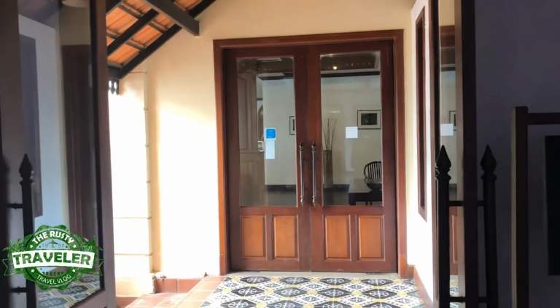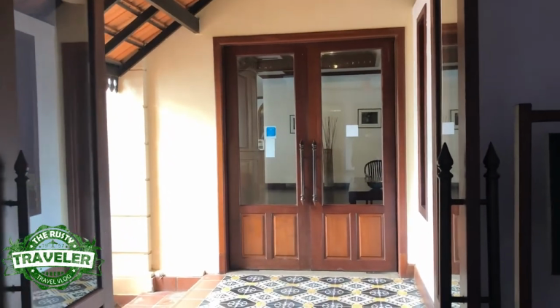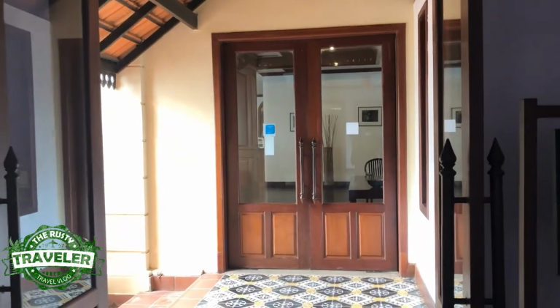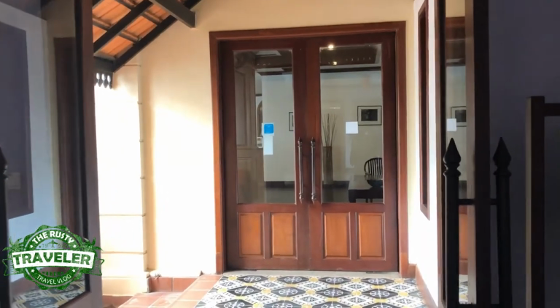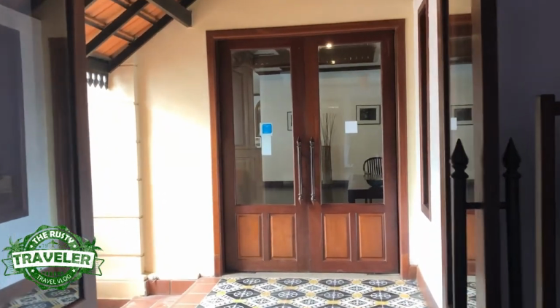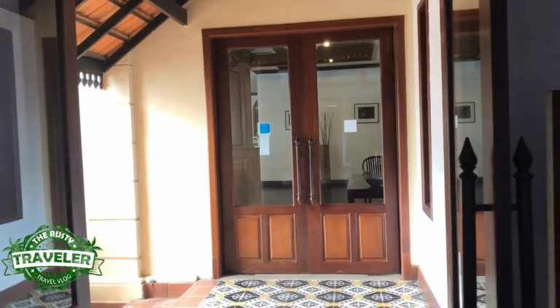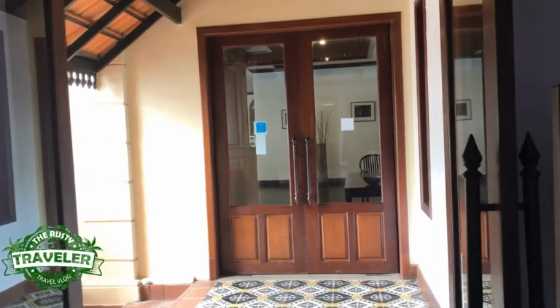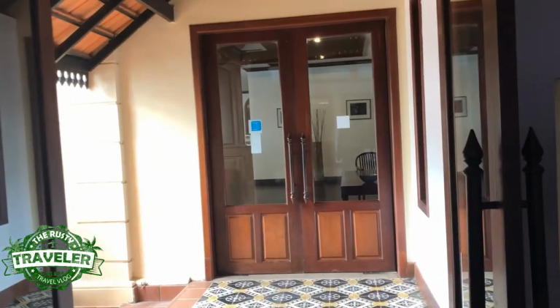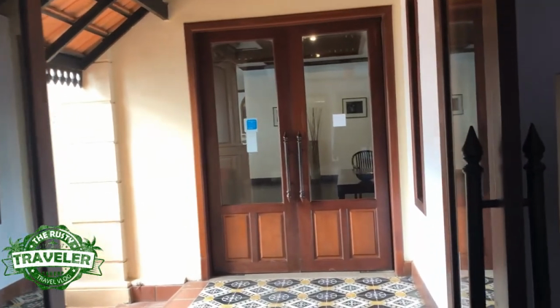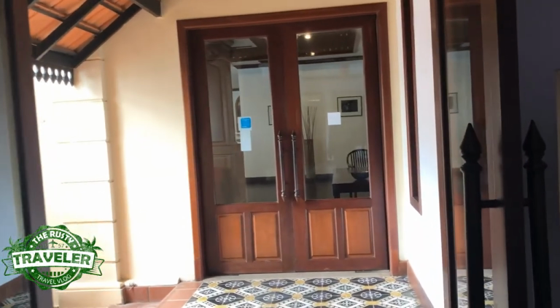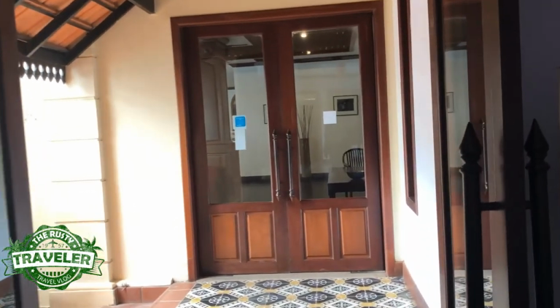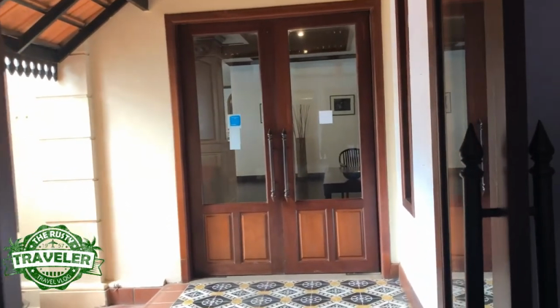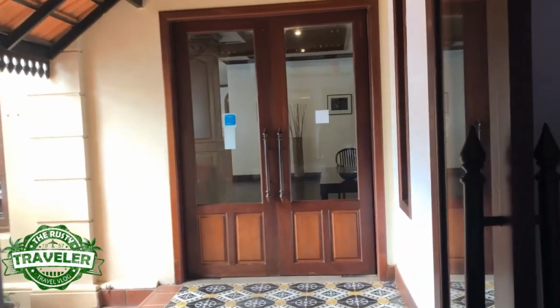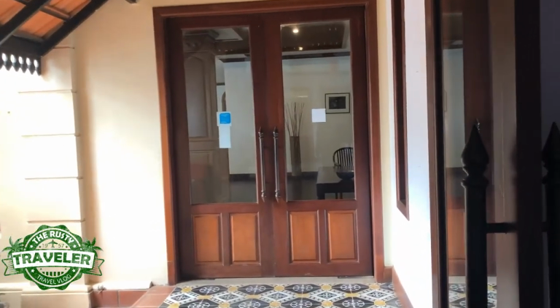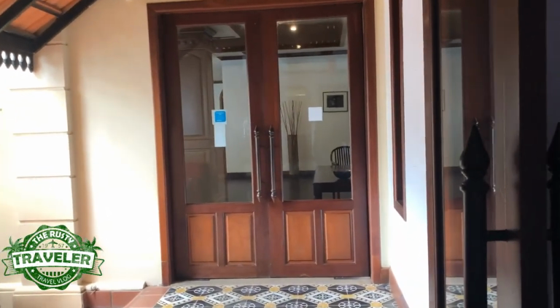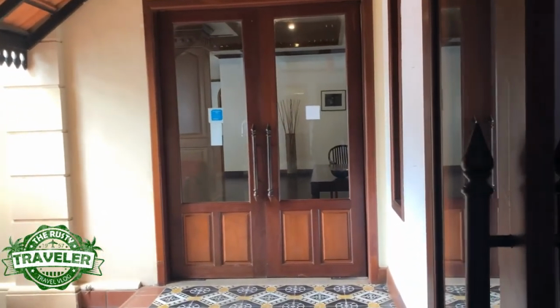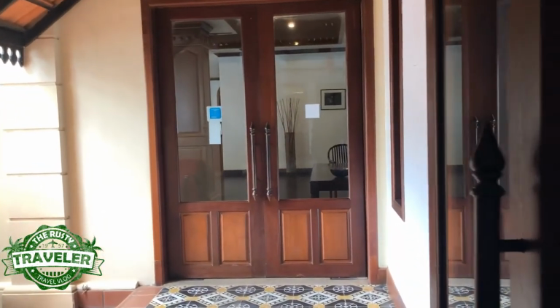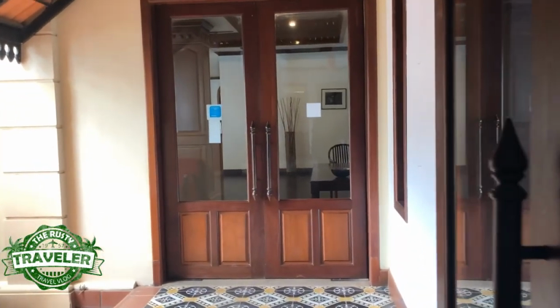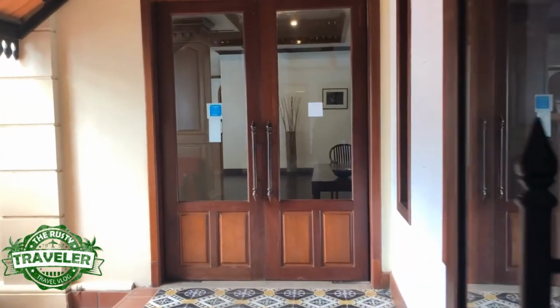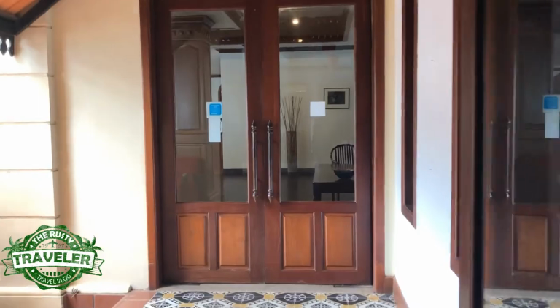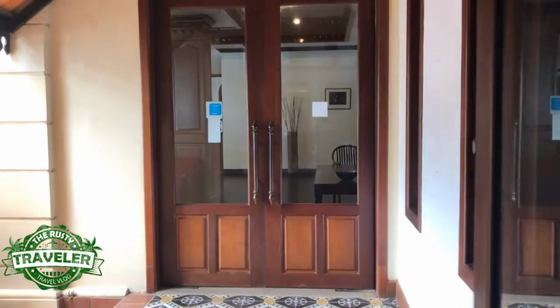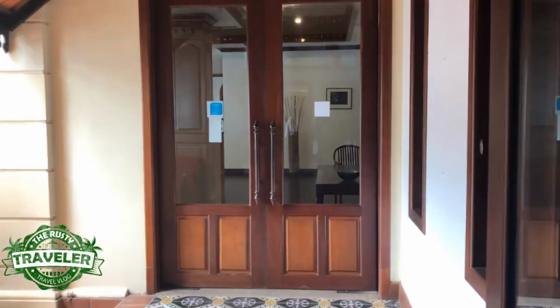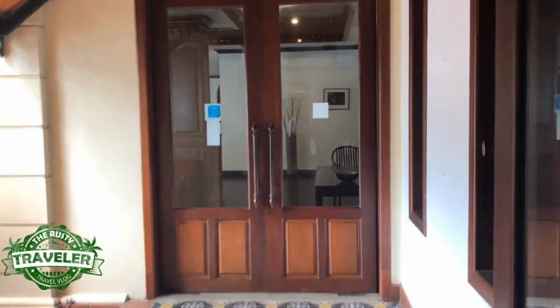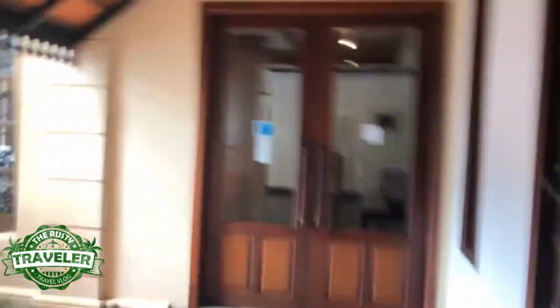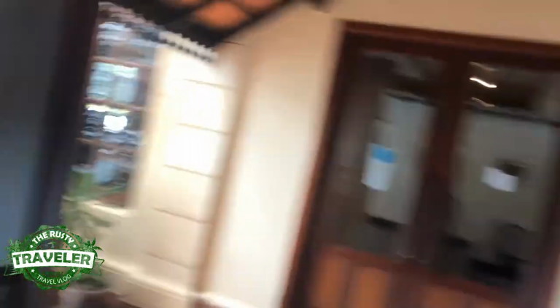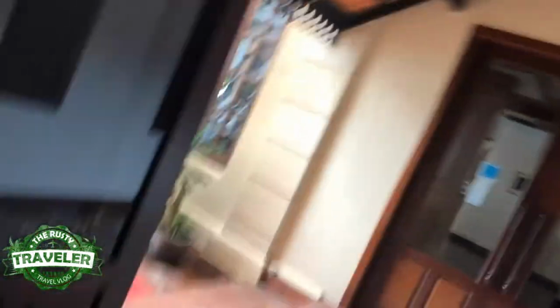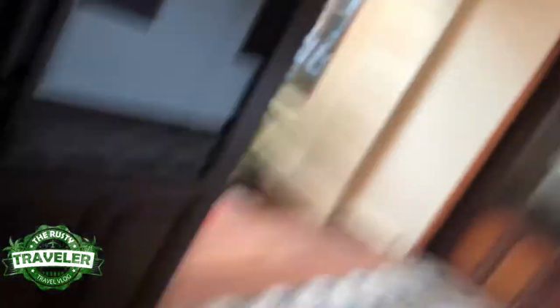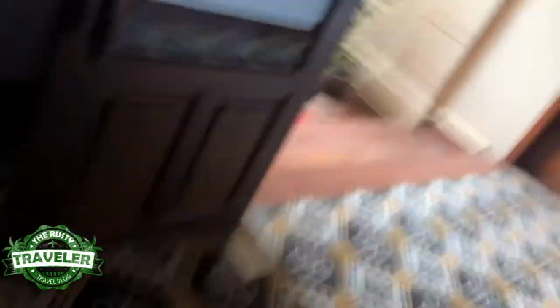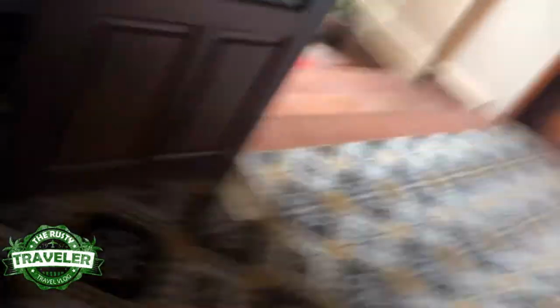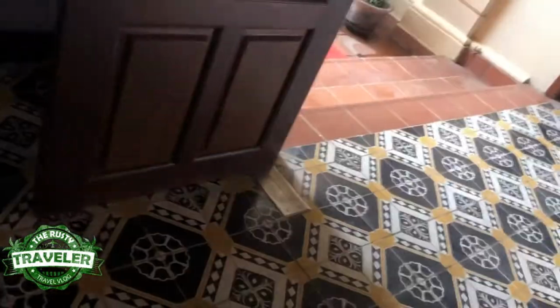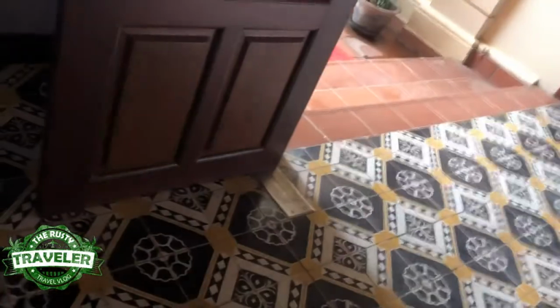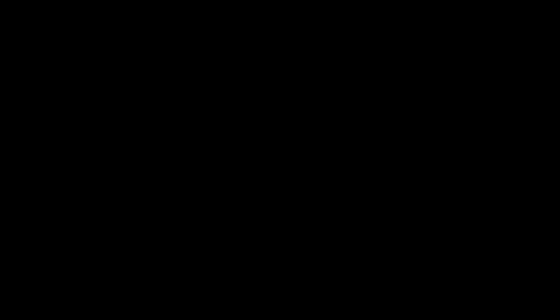Thanks for watching the Rusty Traveler. I hope you enjoyed this video. Please subscribe and like us.